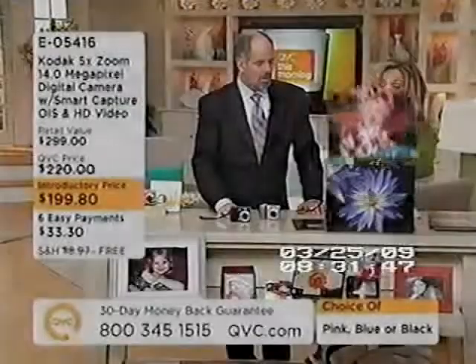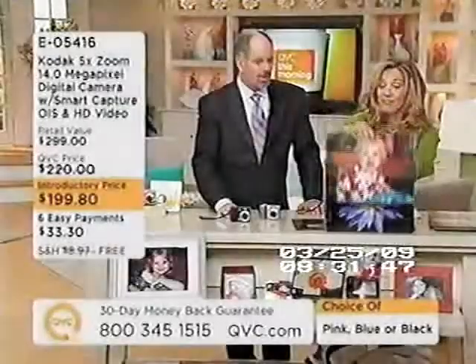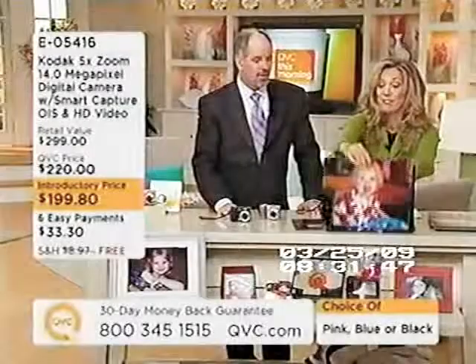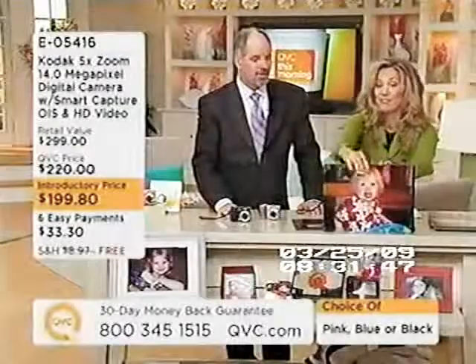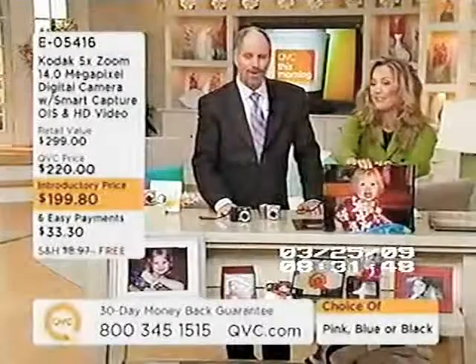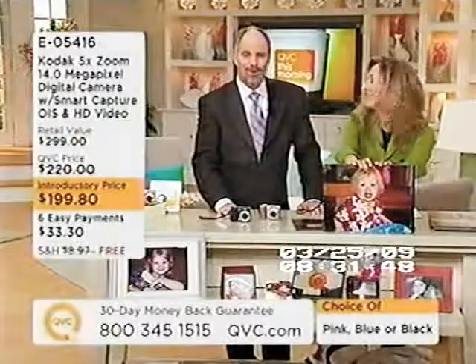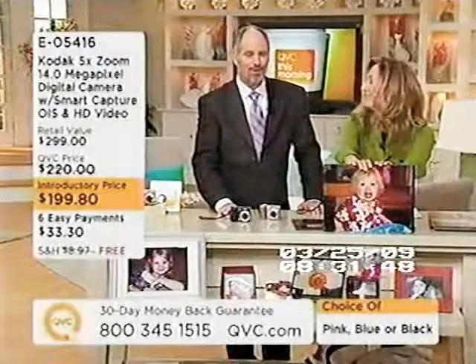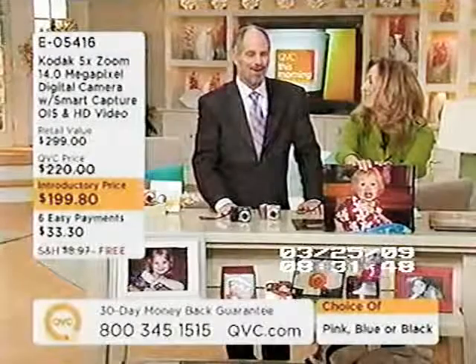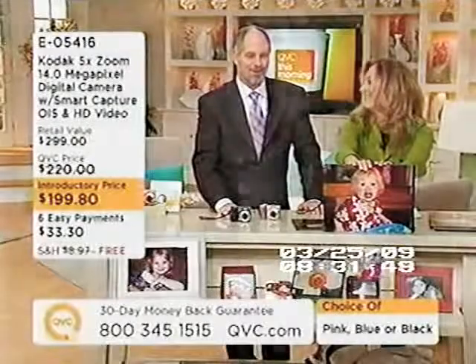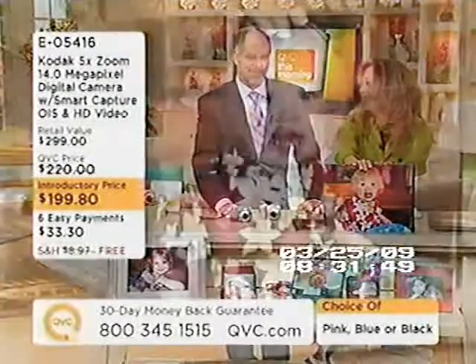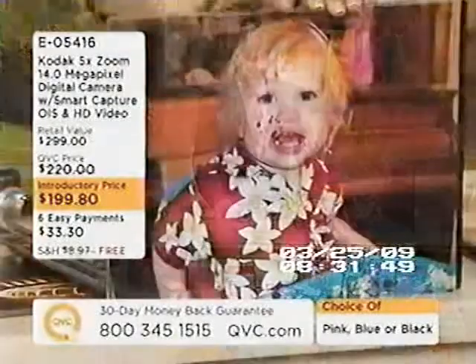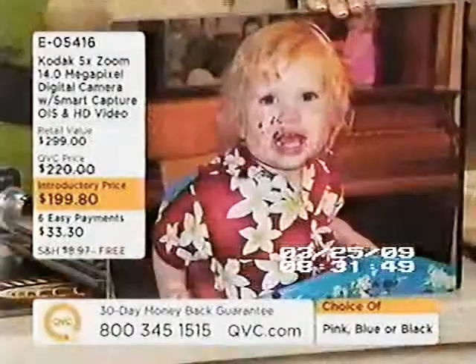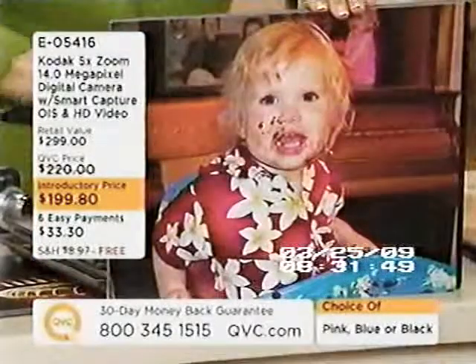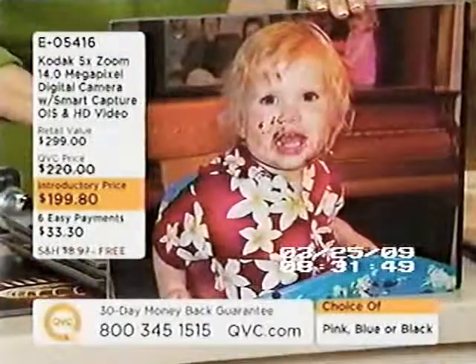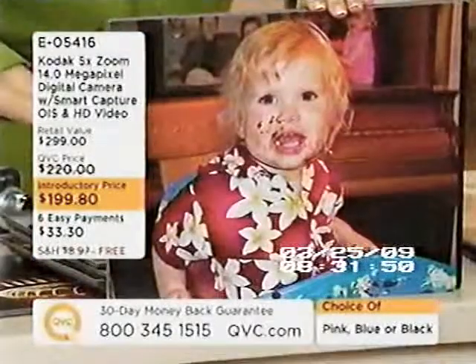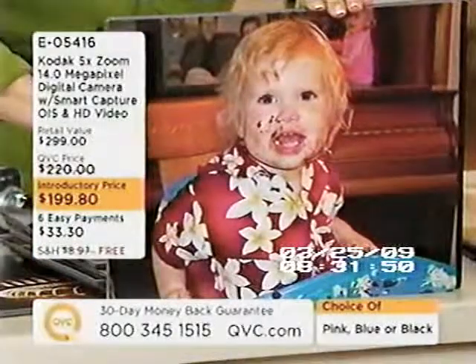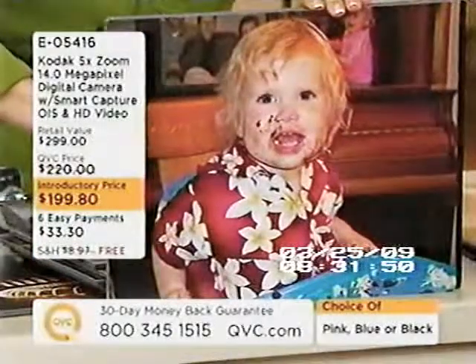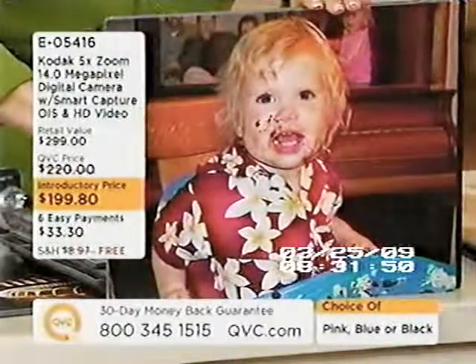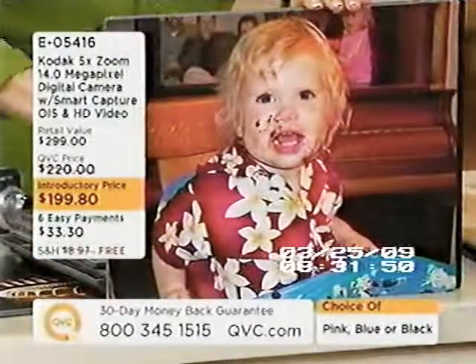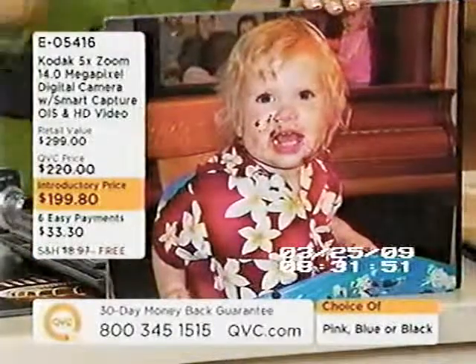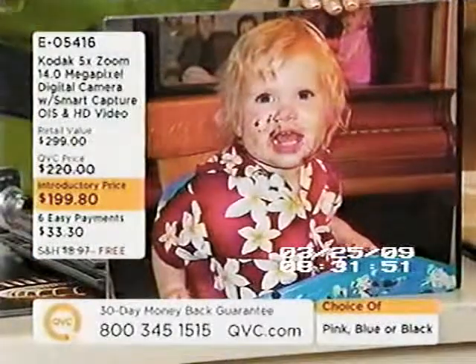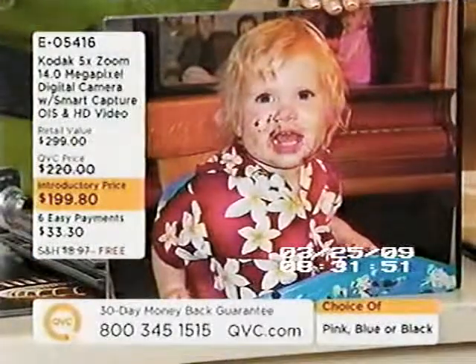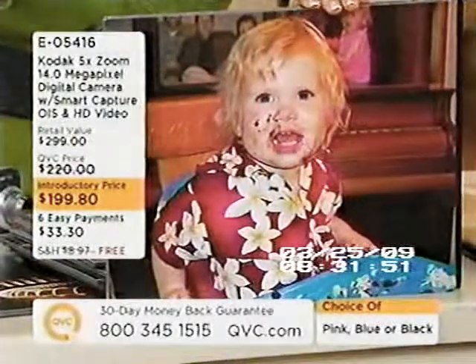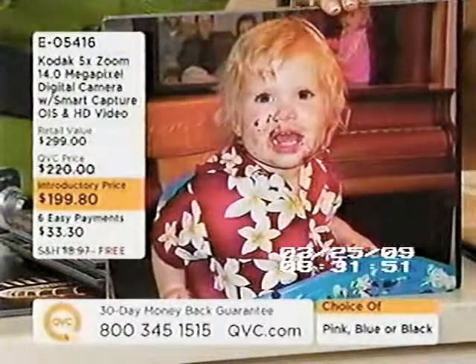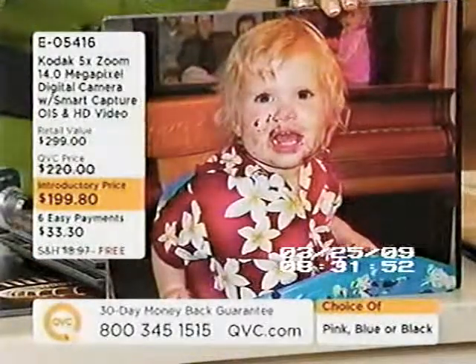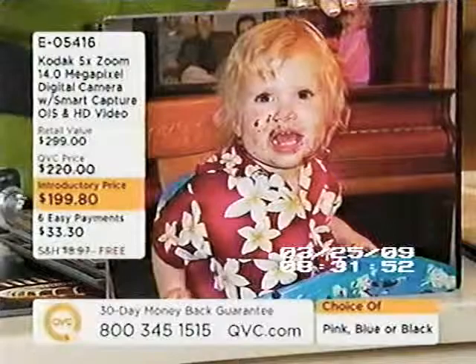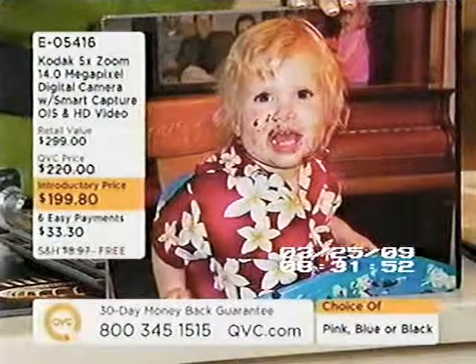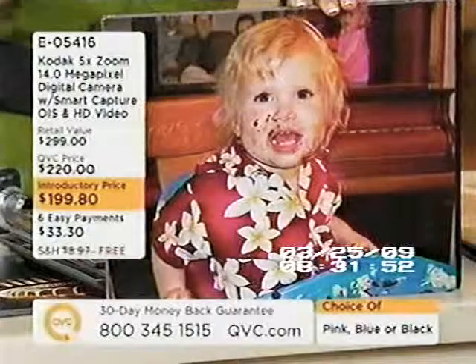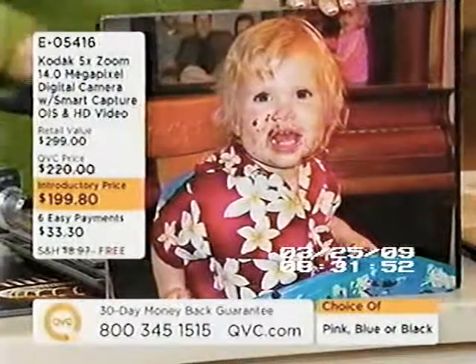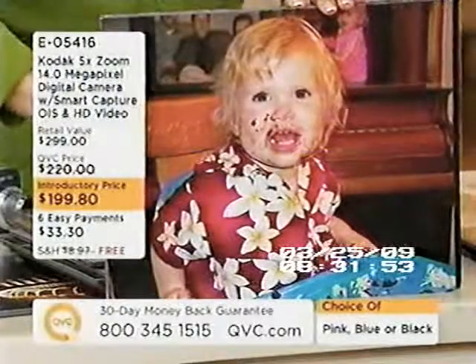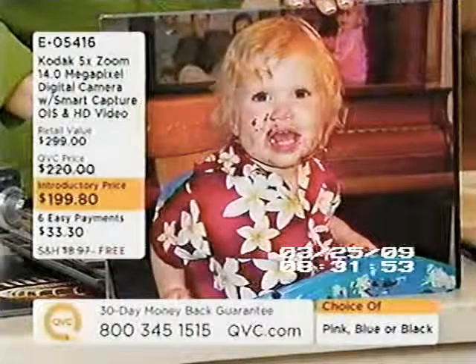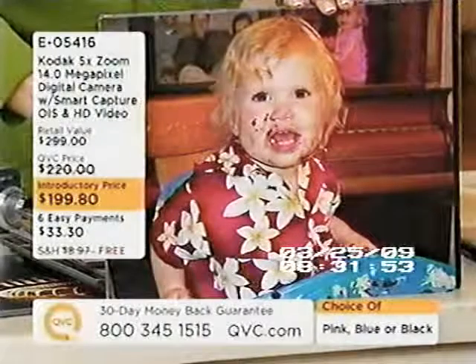Where did you find a Hawaiian shirt in that size? Let's get back to why we really take pictures: friends, family, loved ones.